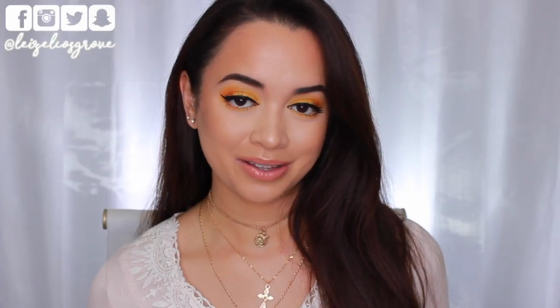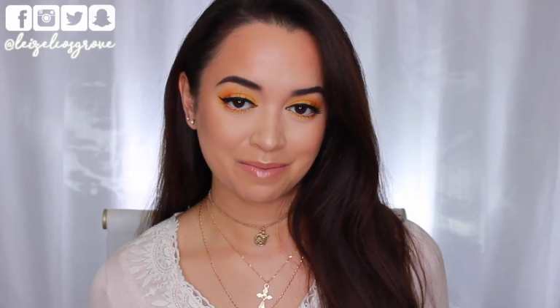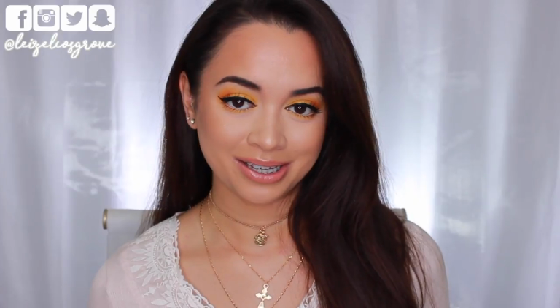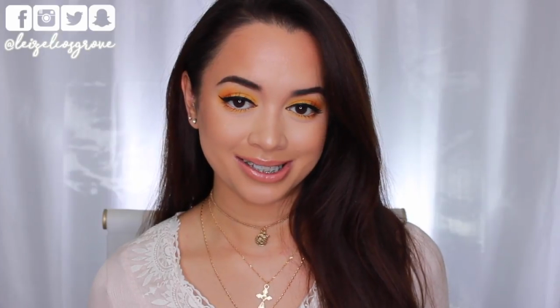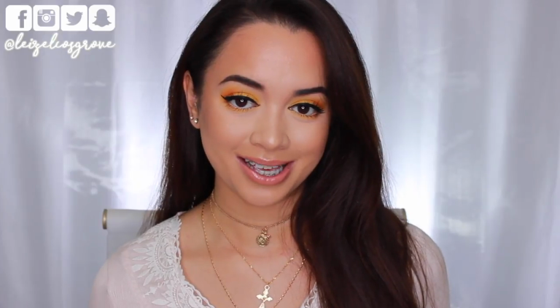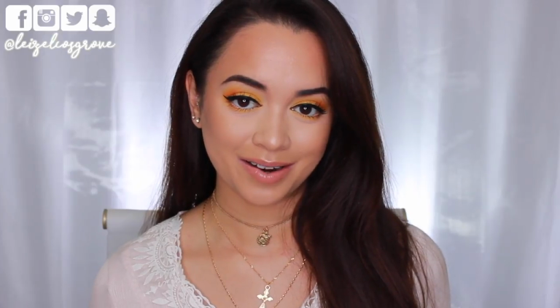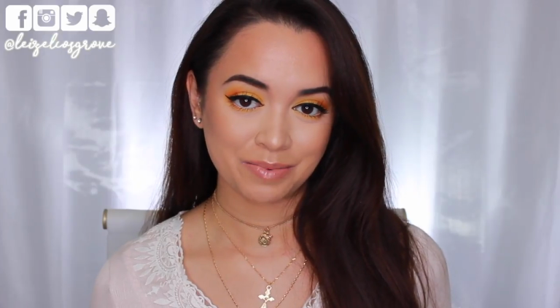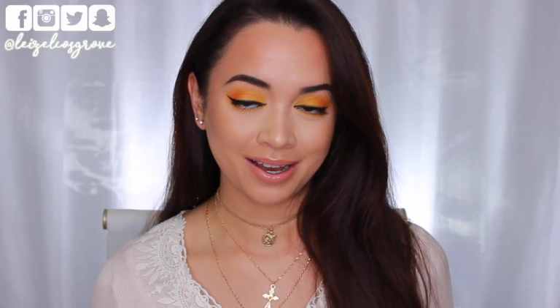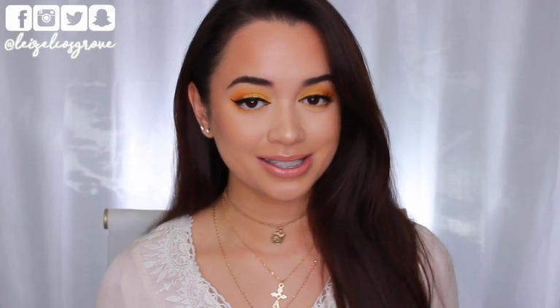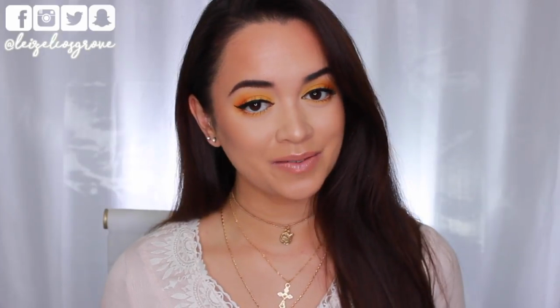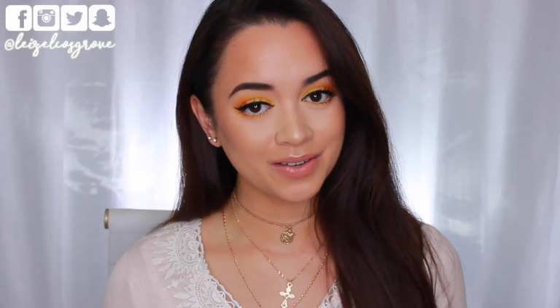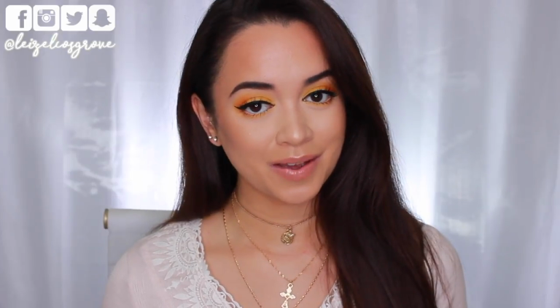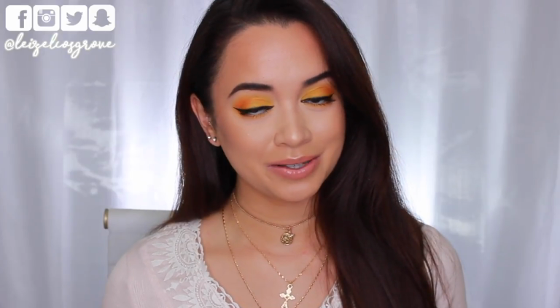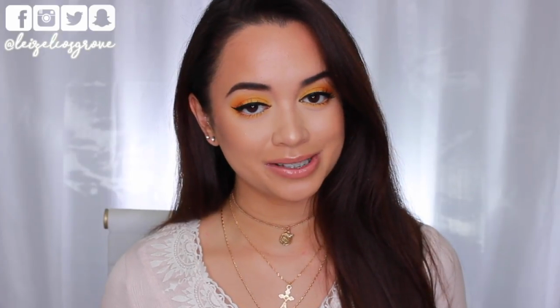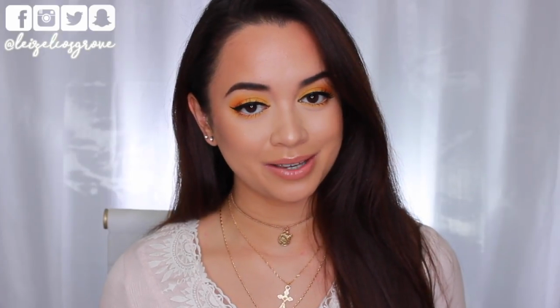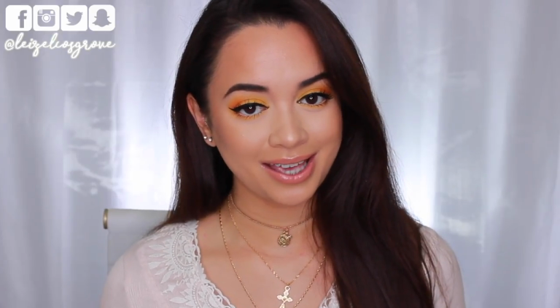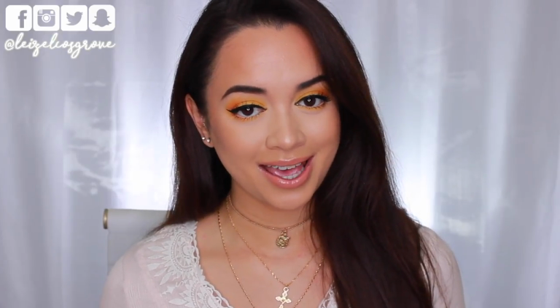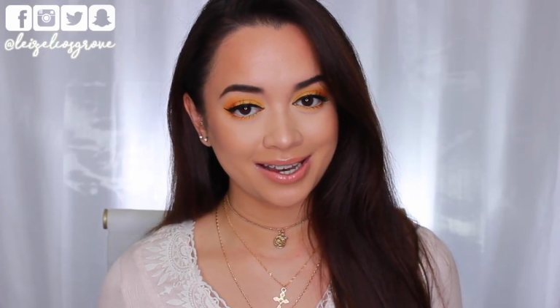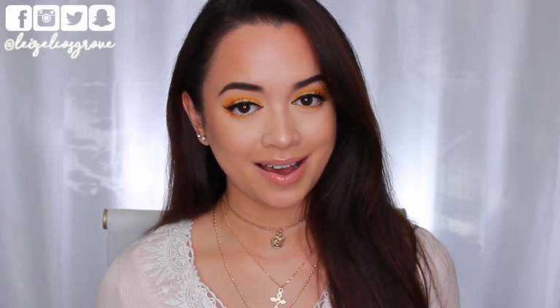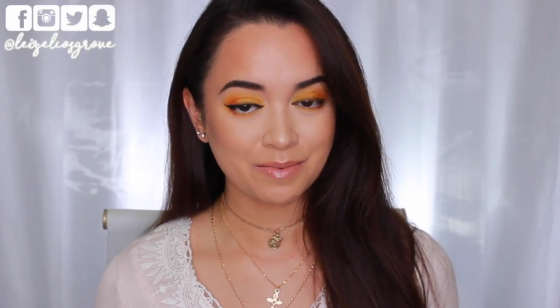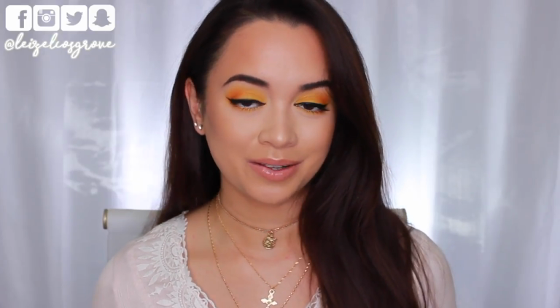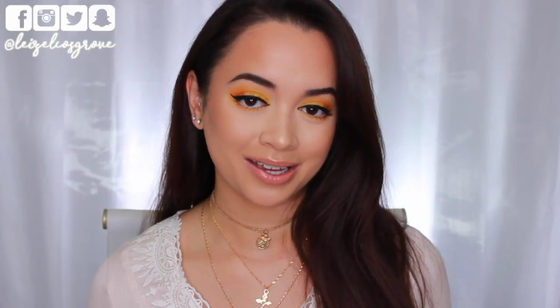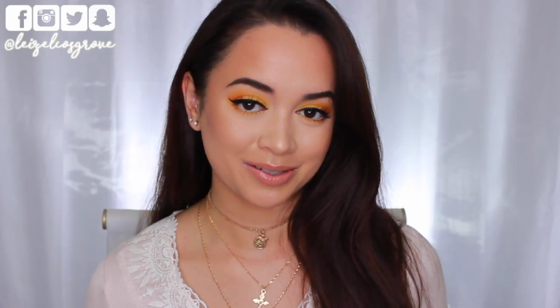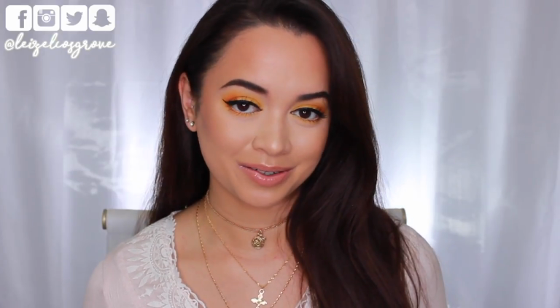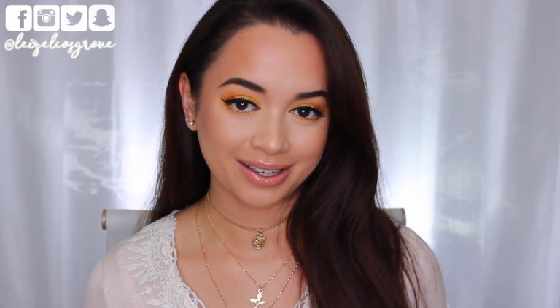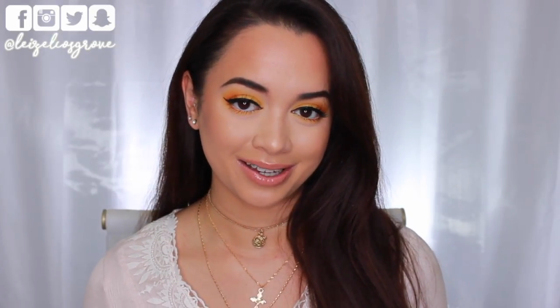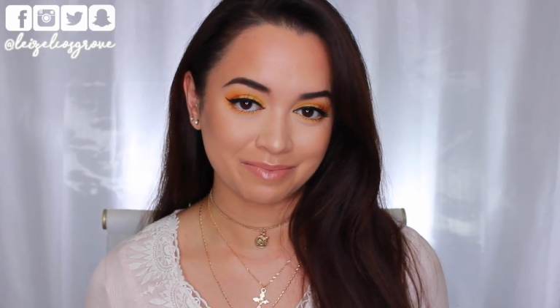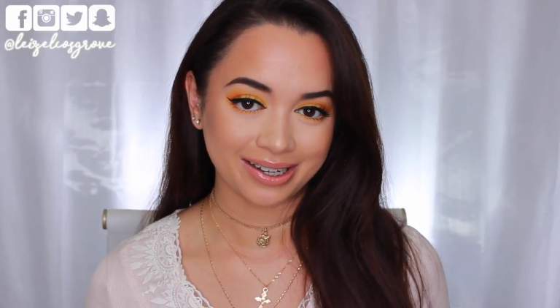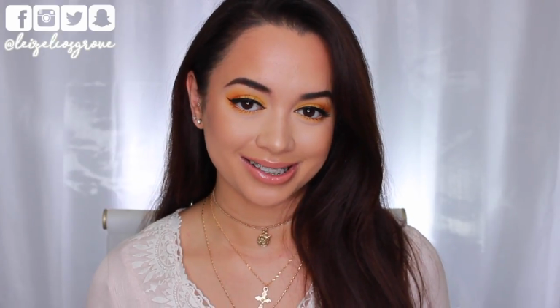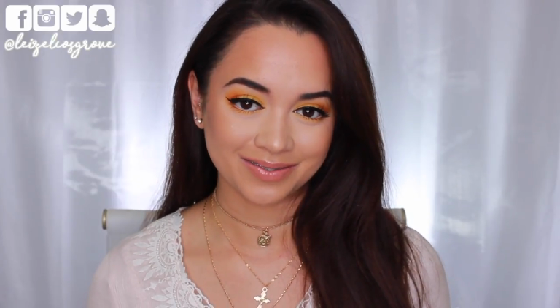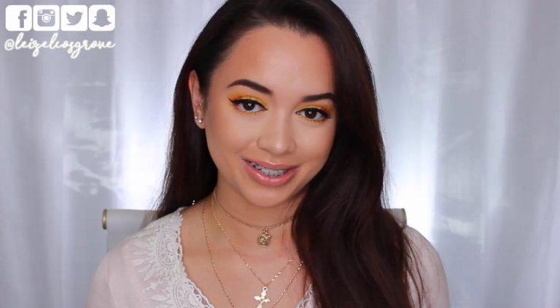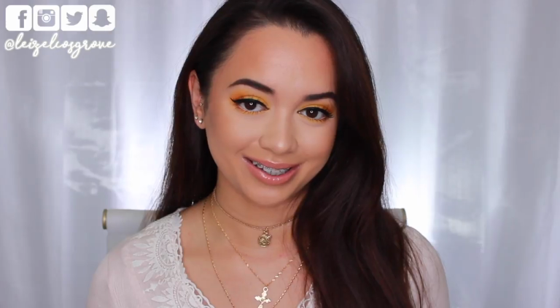With that being said, I hope you guys are having a fabulous week and I will catch you all in my next video.